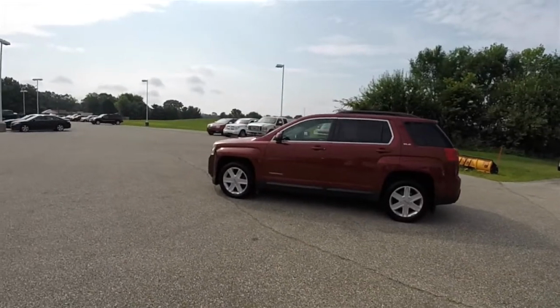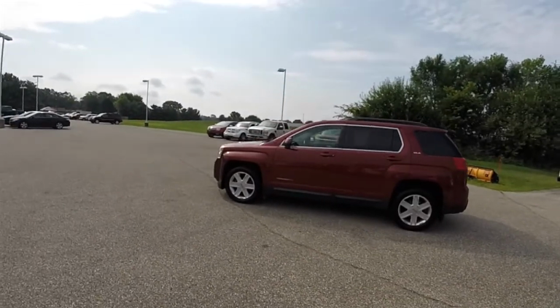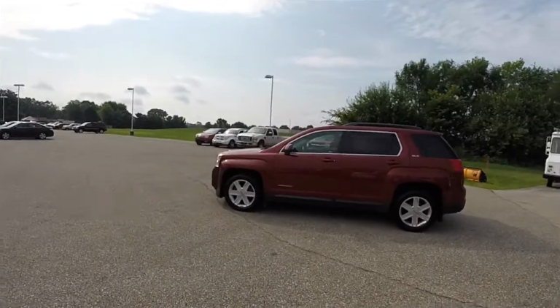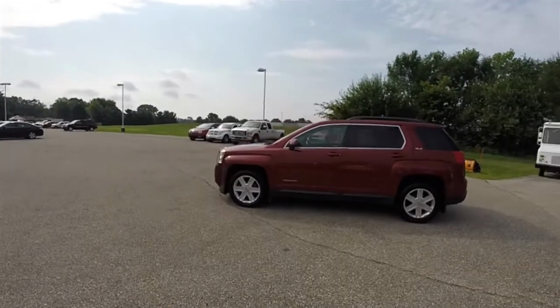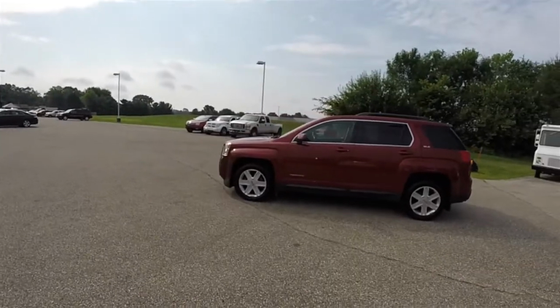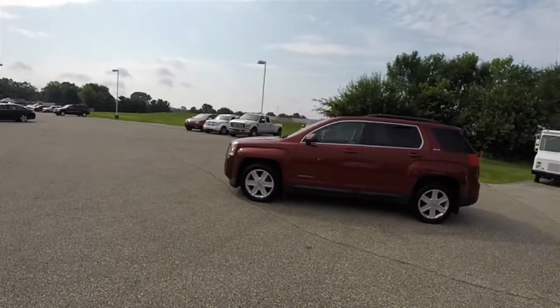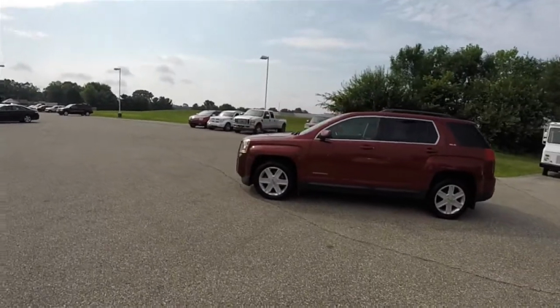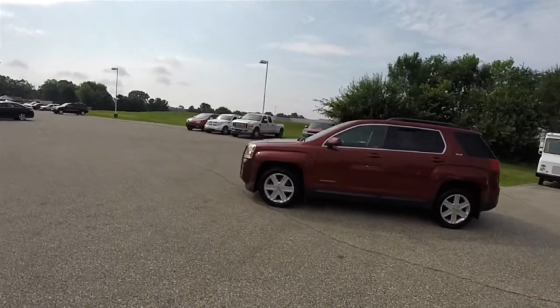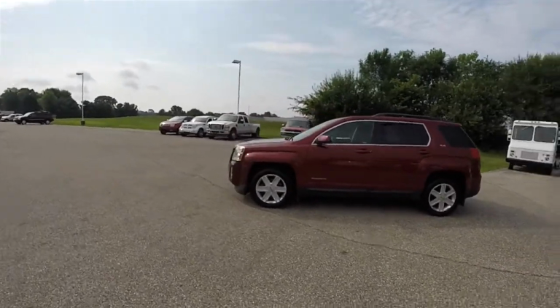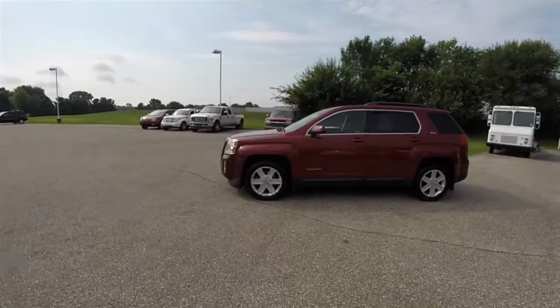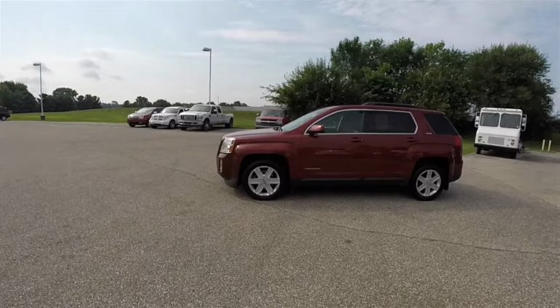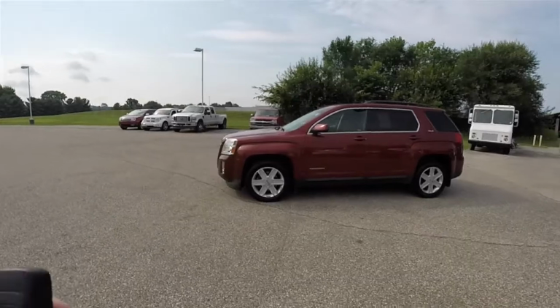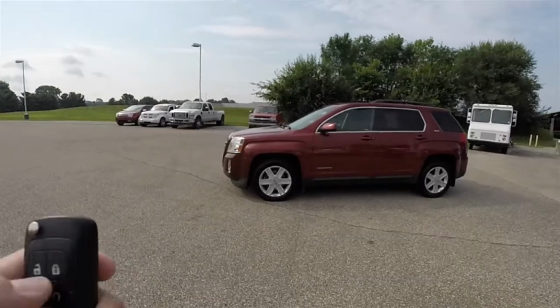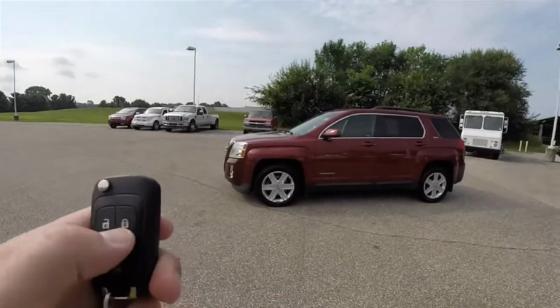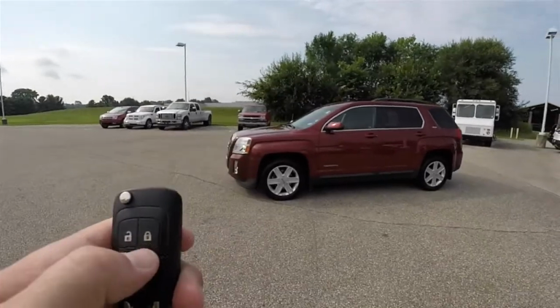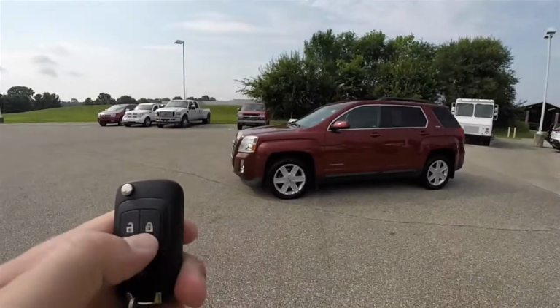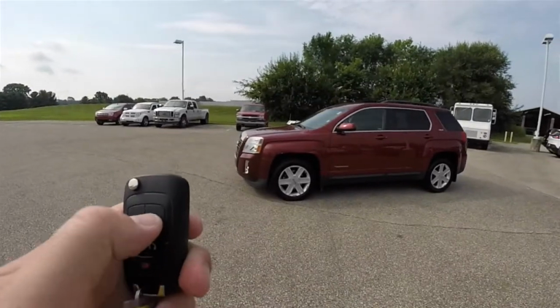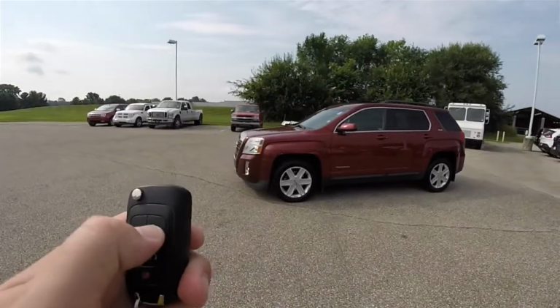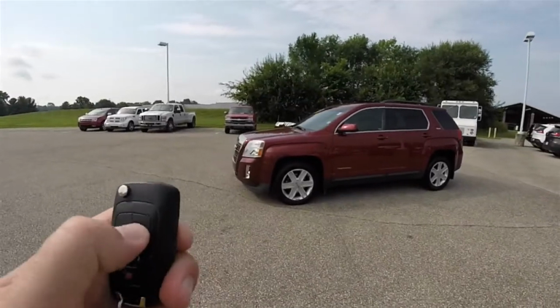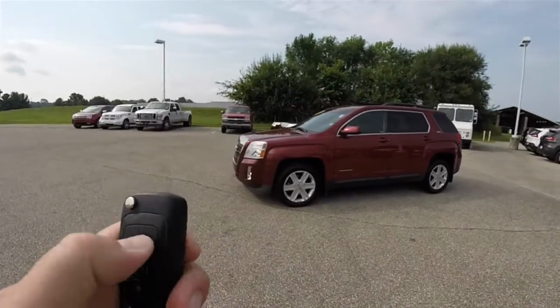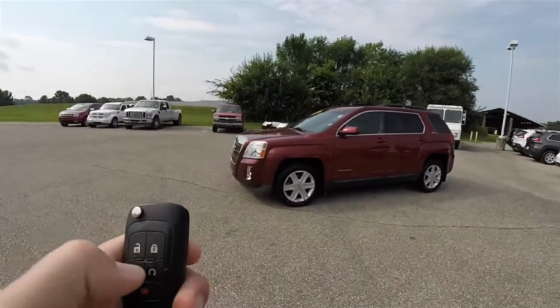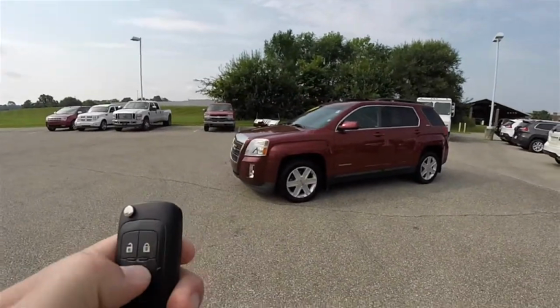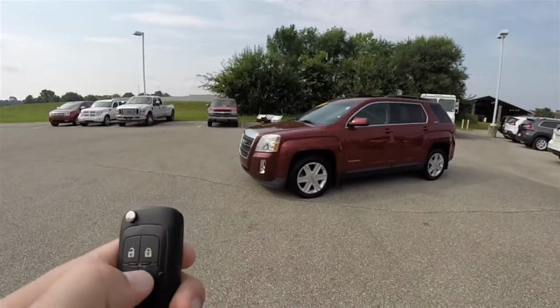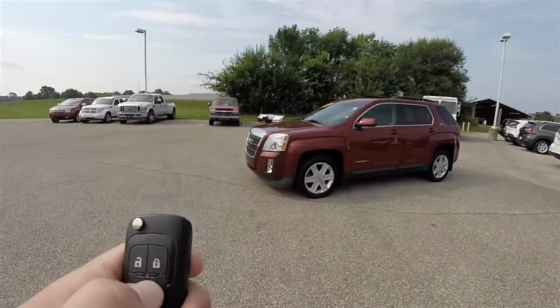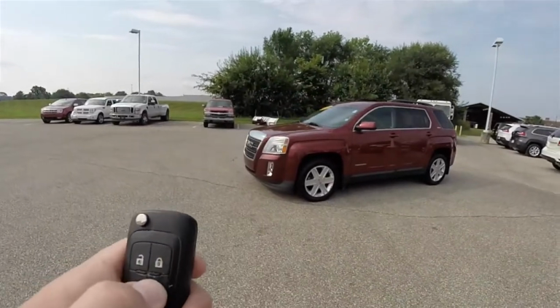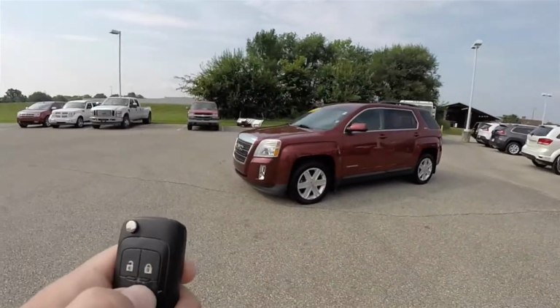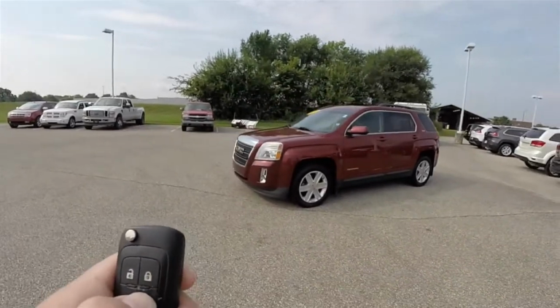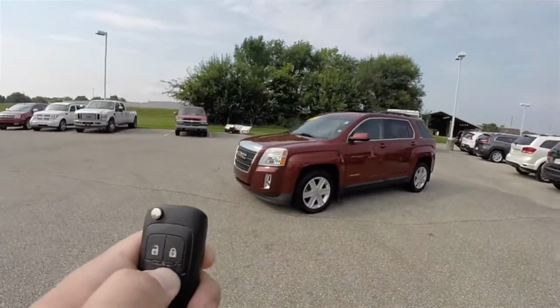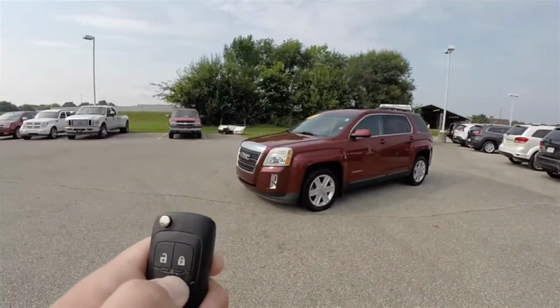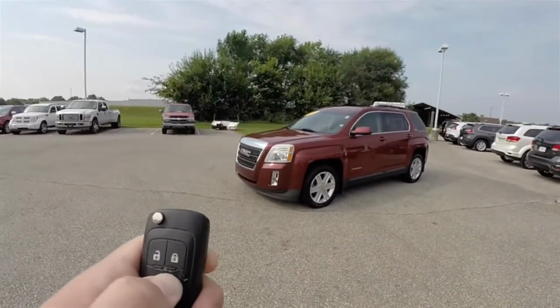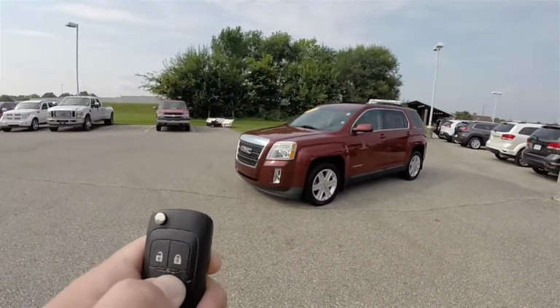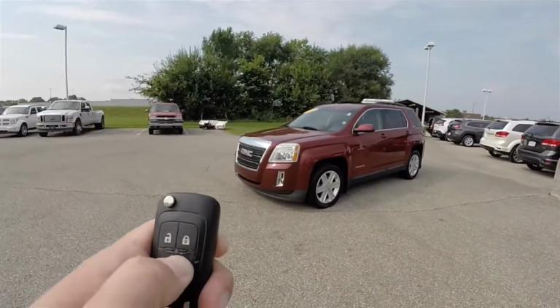This vehicle does have a remote start. To operate it is easy — first, you need to lock the vehicle, then press and hold the remote start button for approximately 4 seconds.